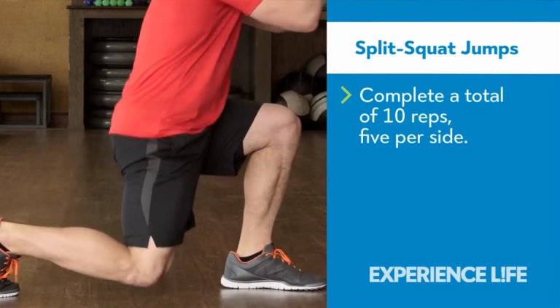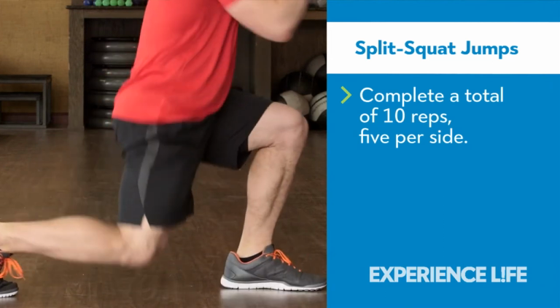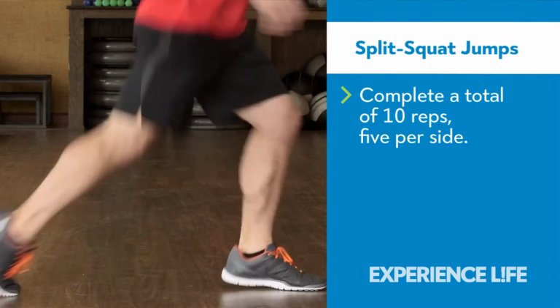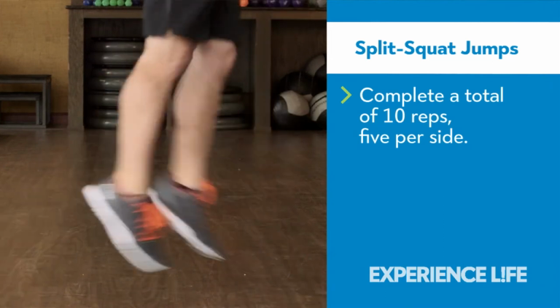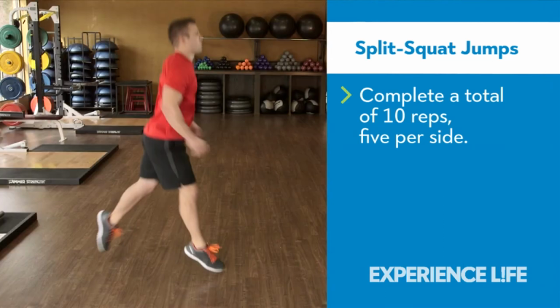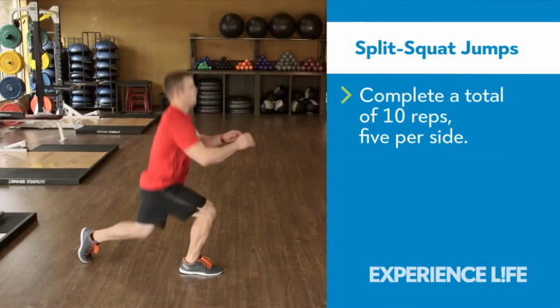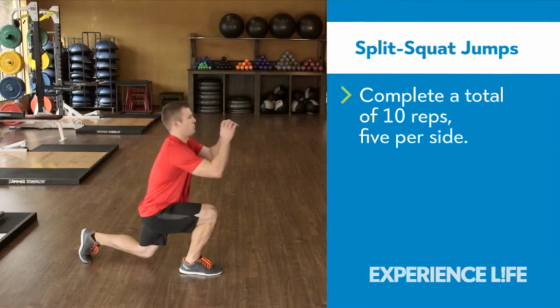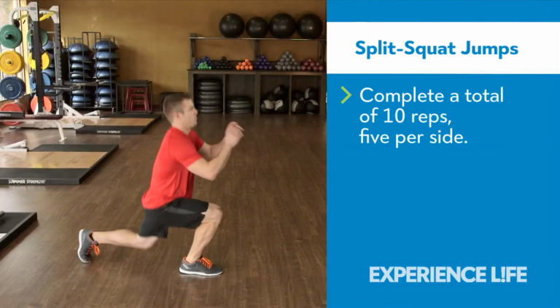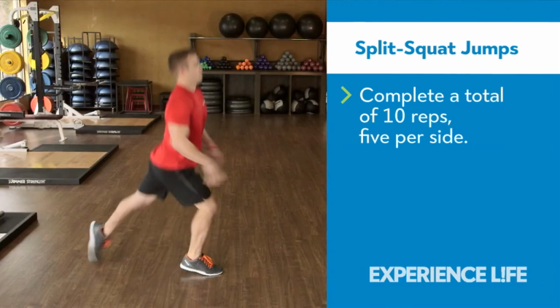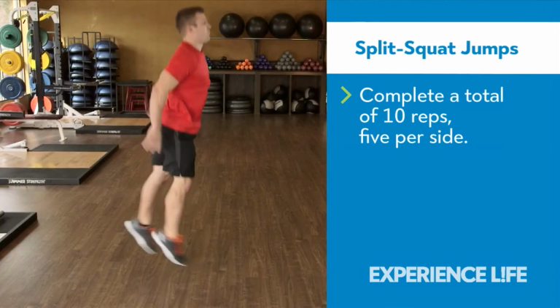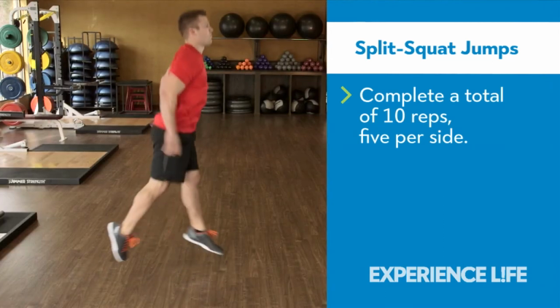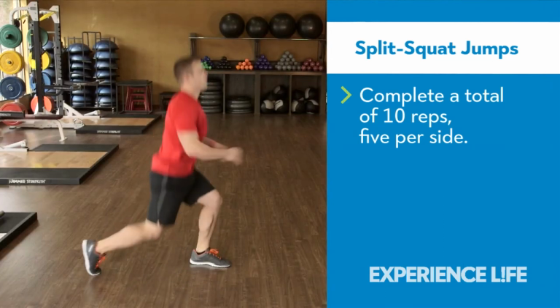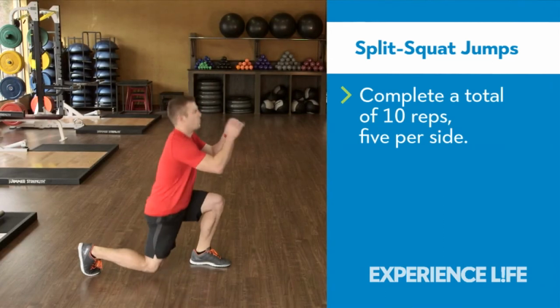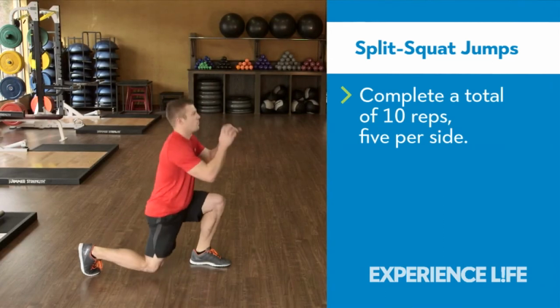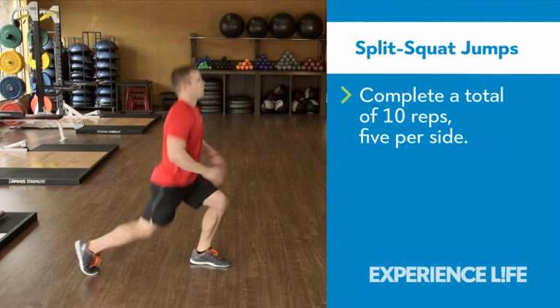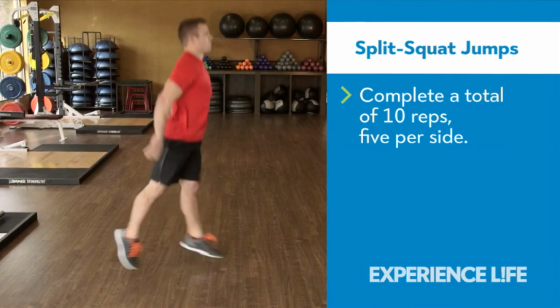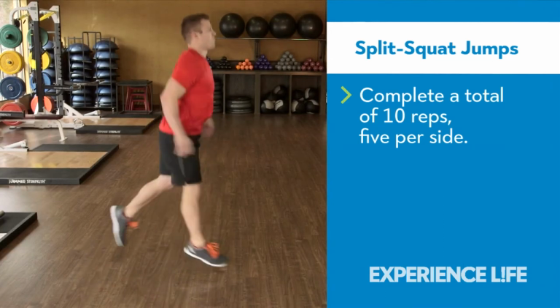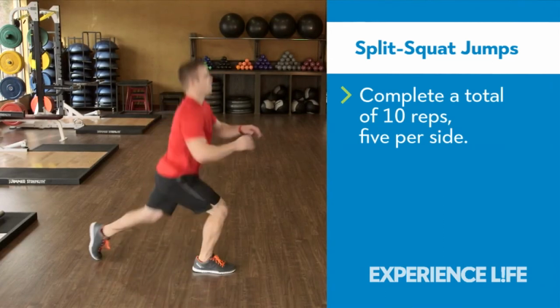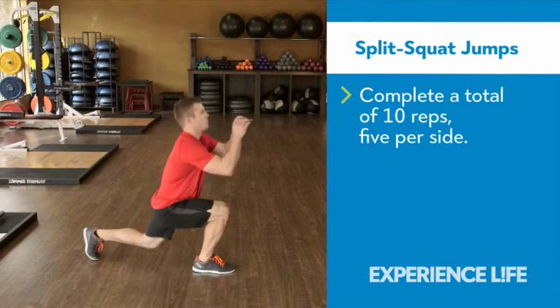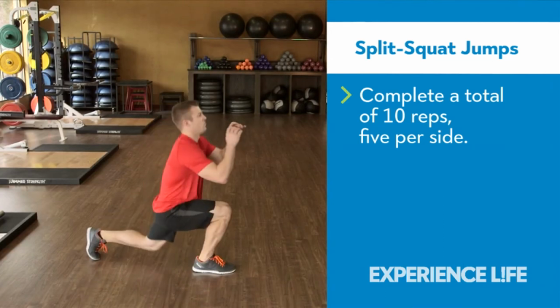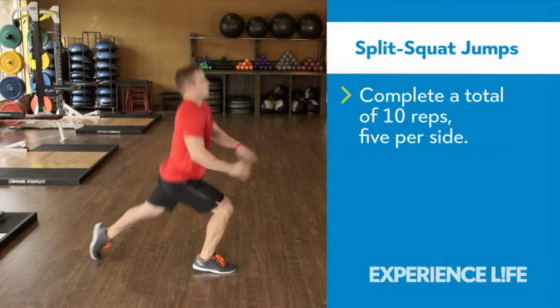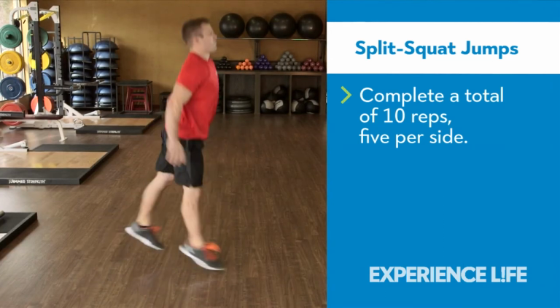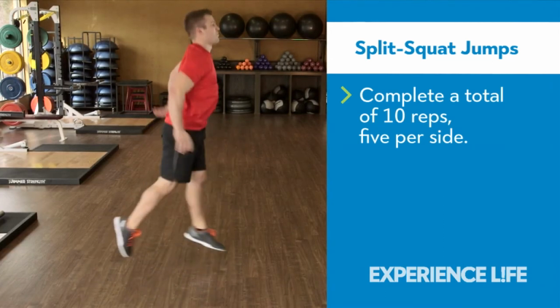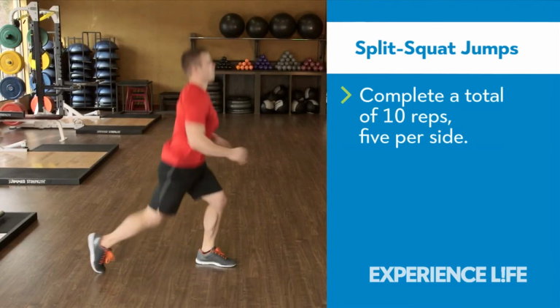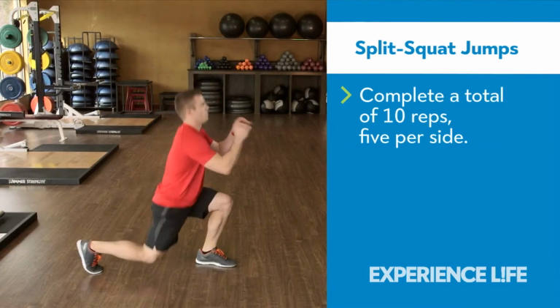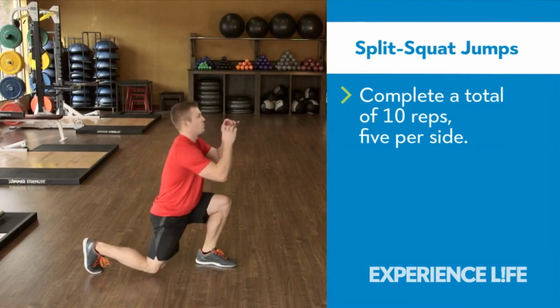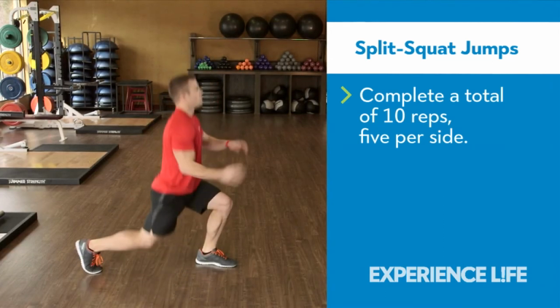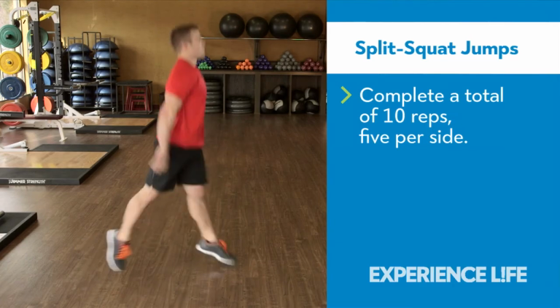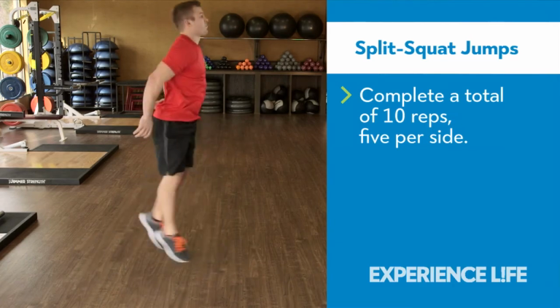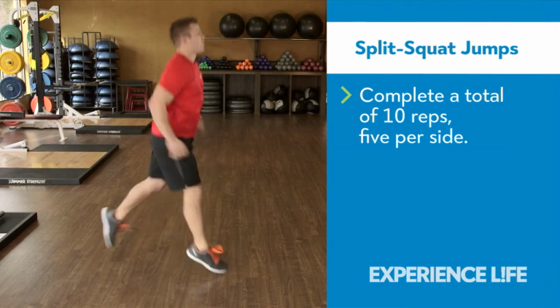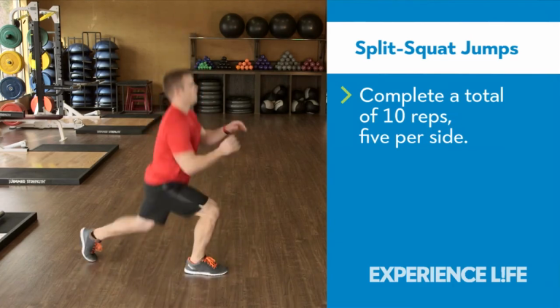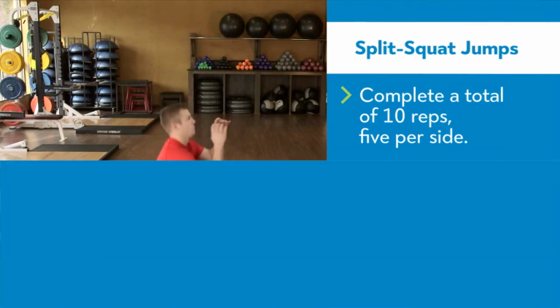As you jump, switch the position of your feet in mid-air so you land with the opposite foot forward.